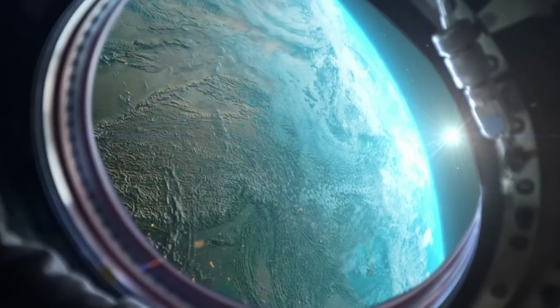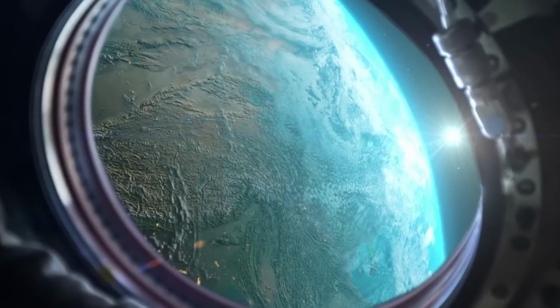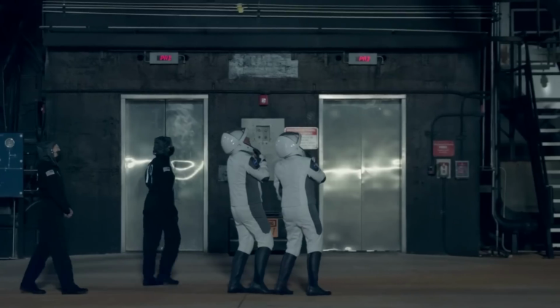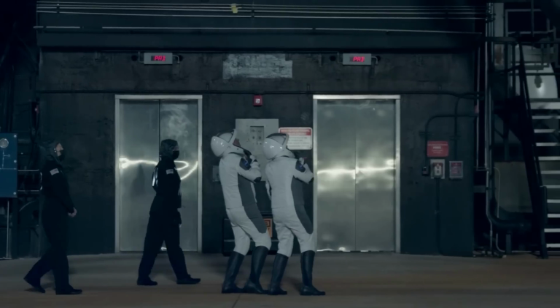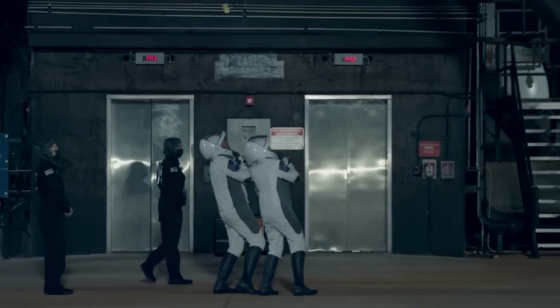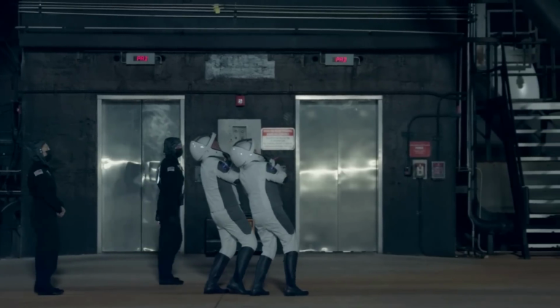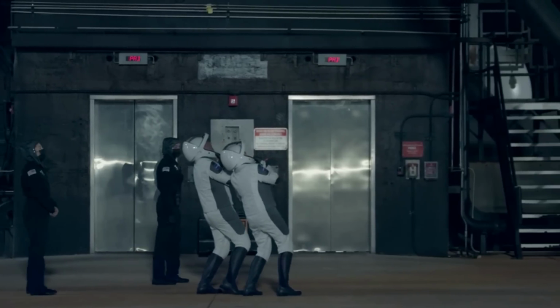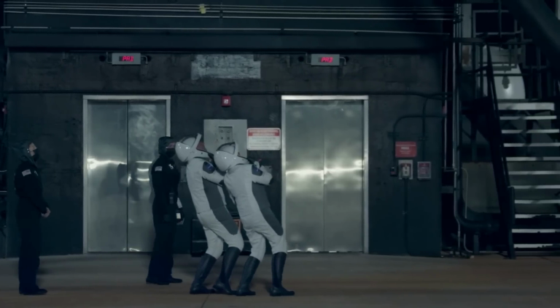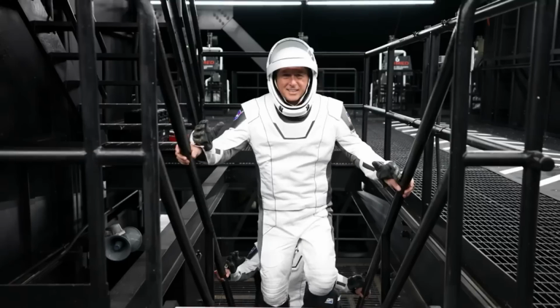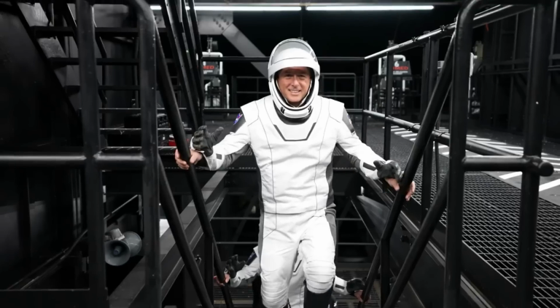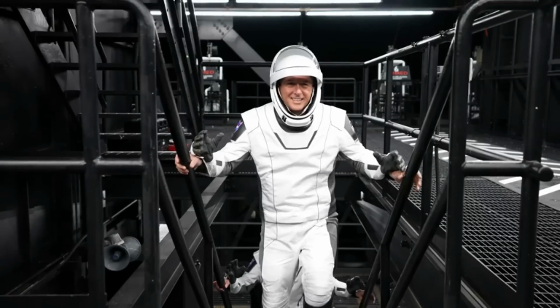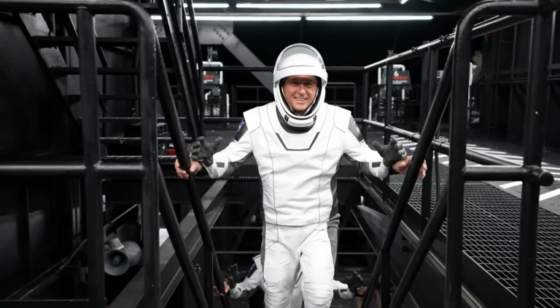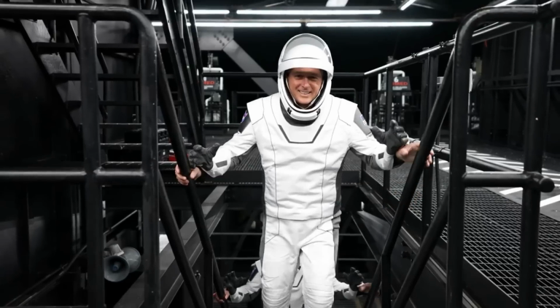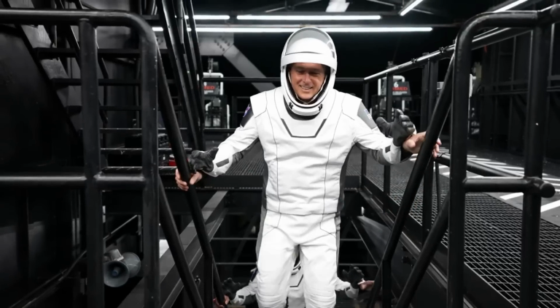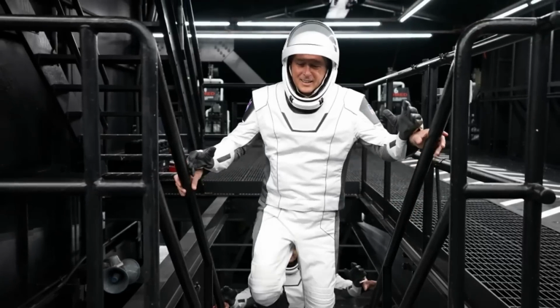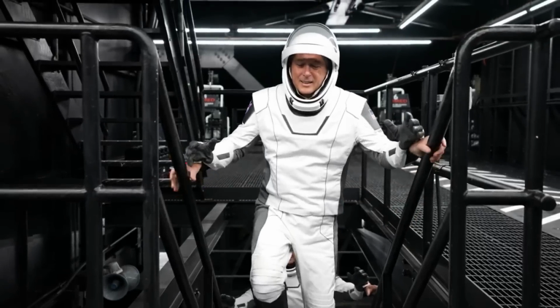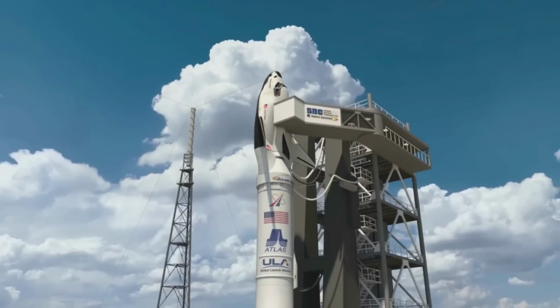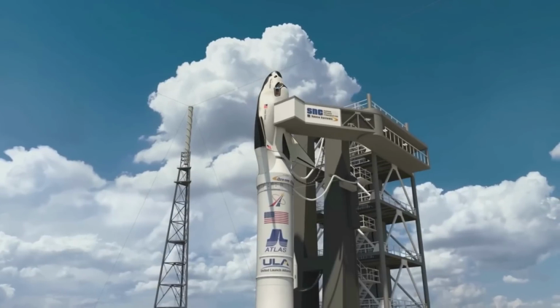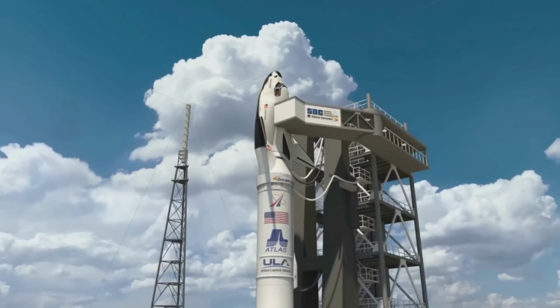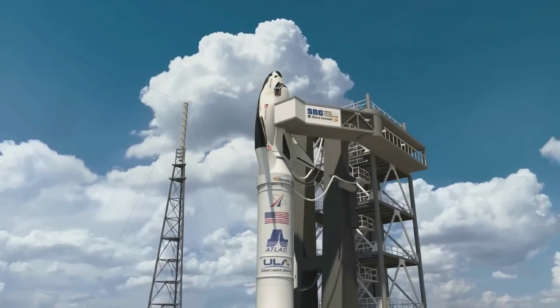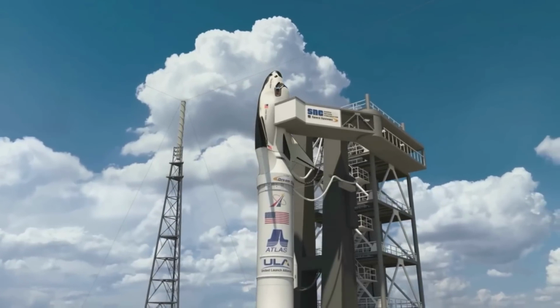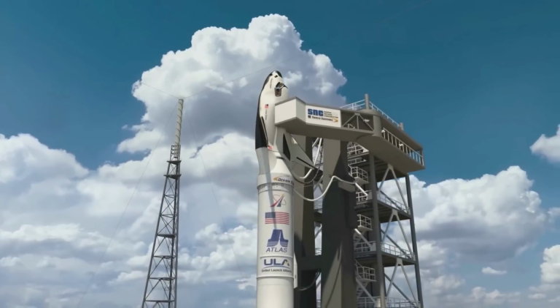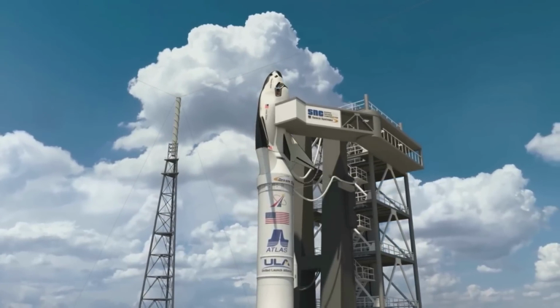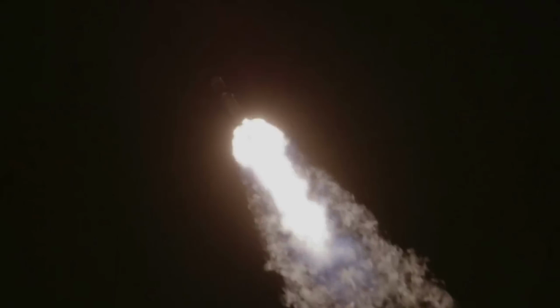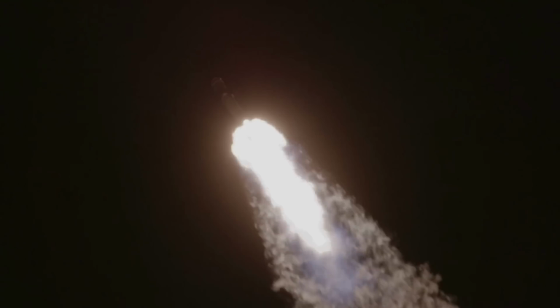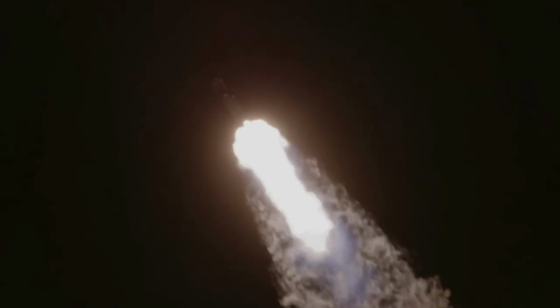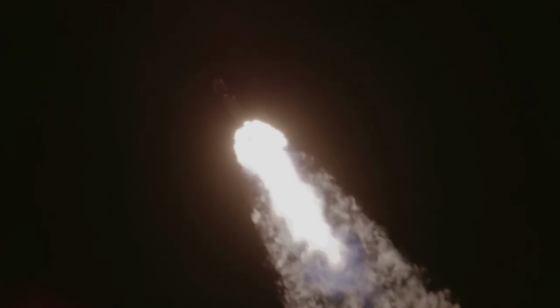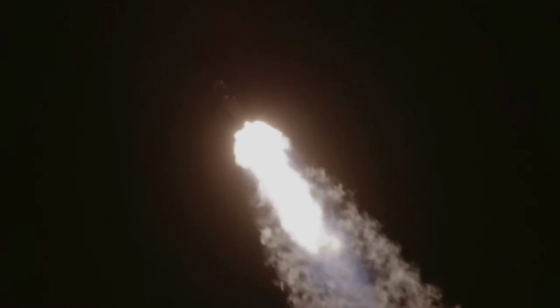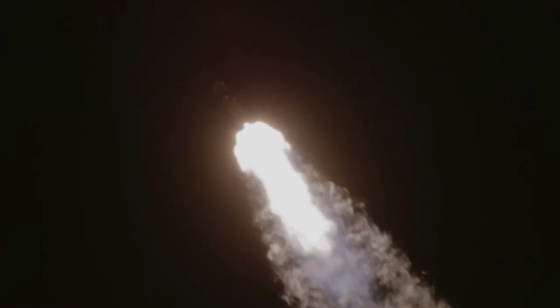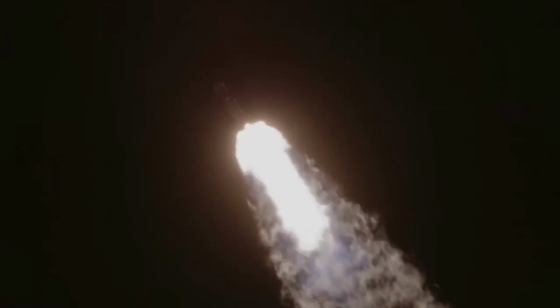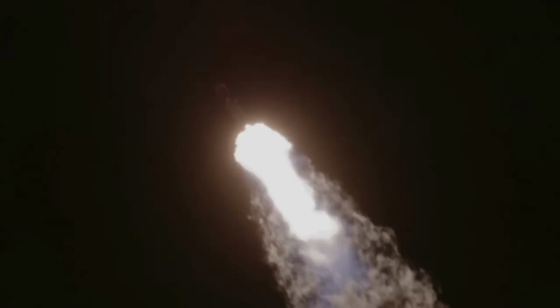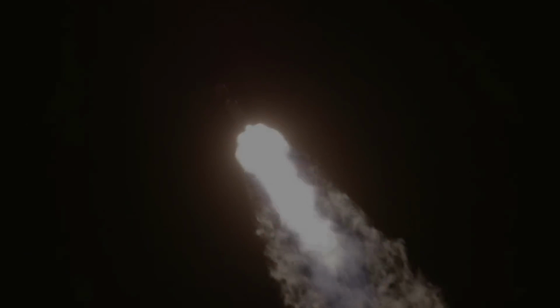Here I'll go more in depth into the recent Dream Chaser astronaut training, the flight profile of the maiden launch, what to expect in the coming months, and more.